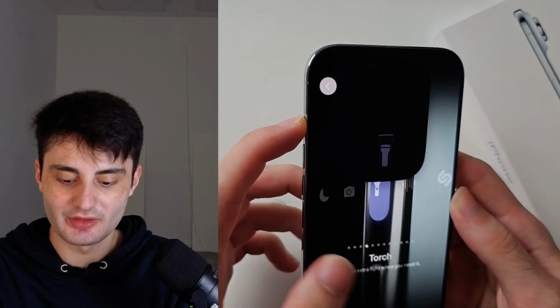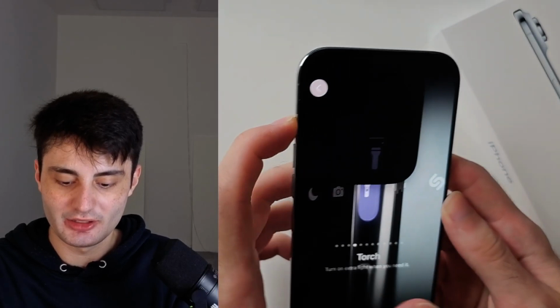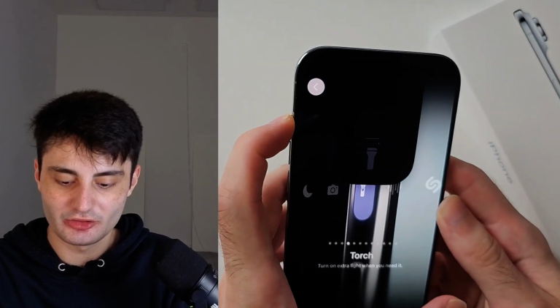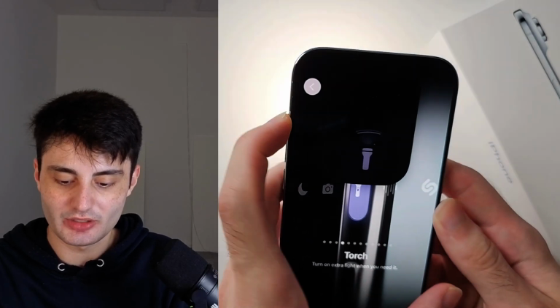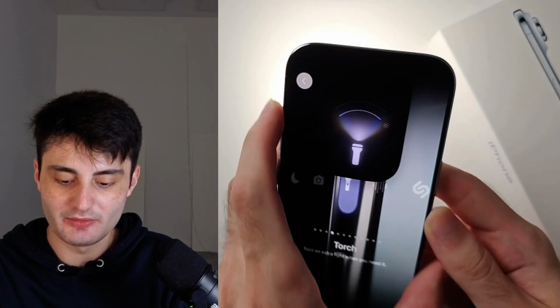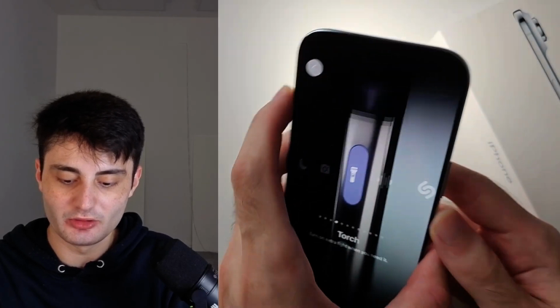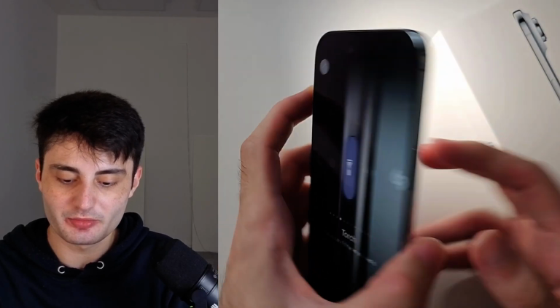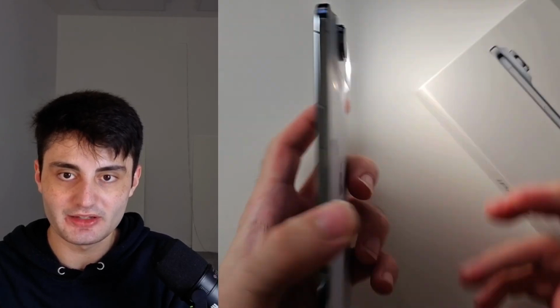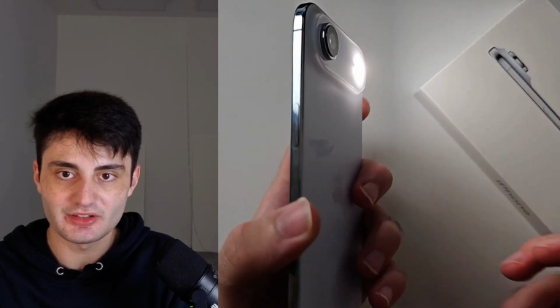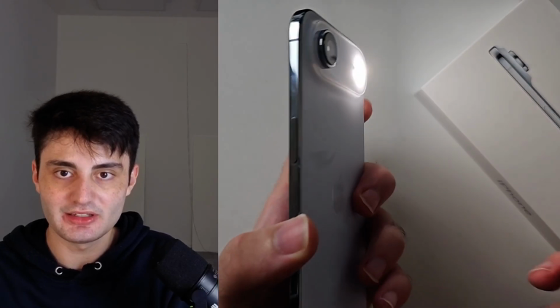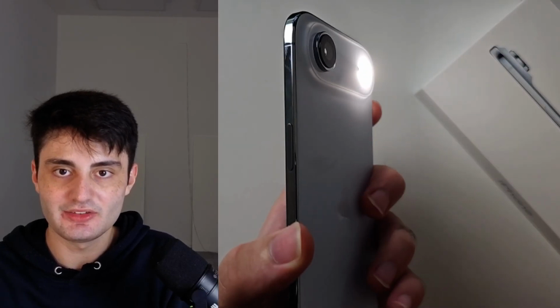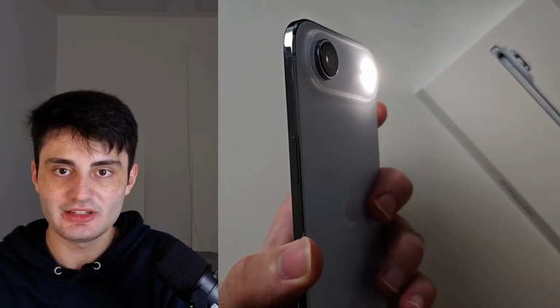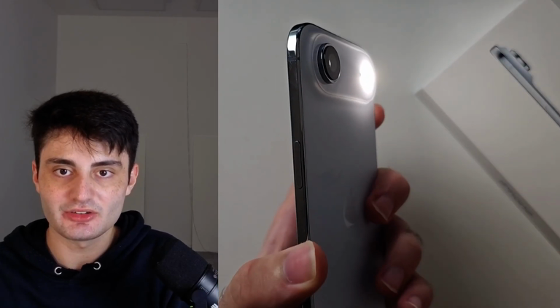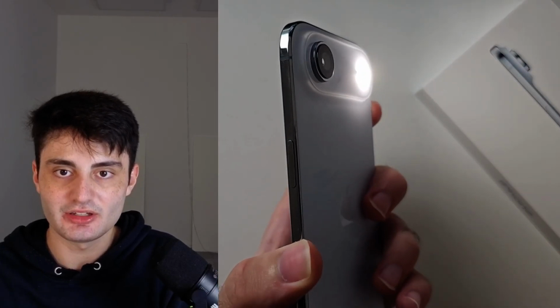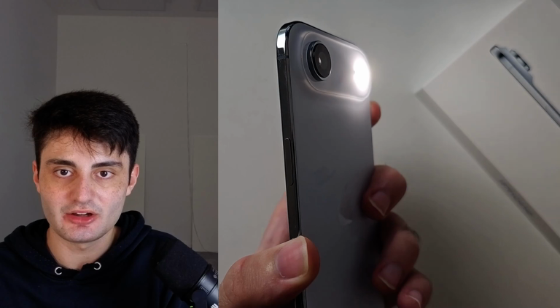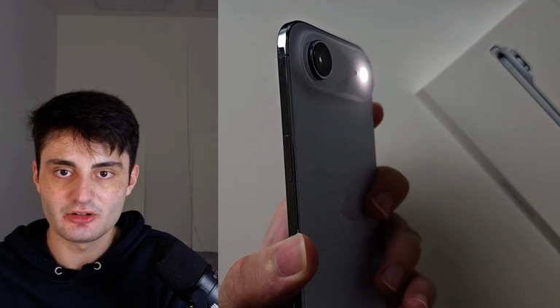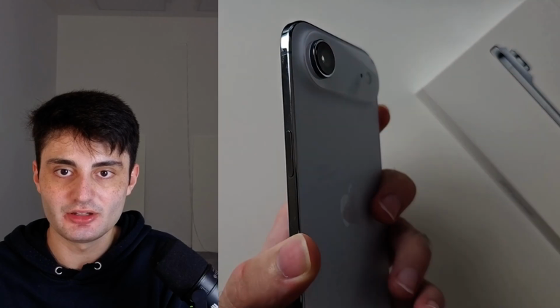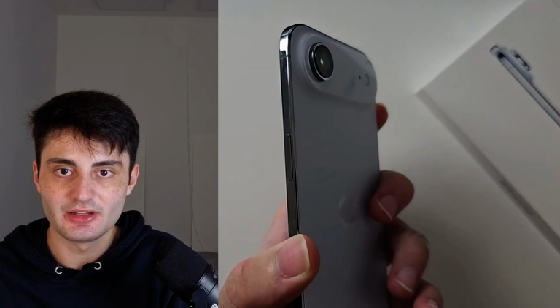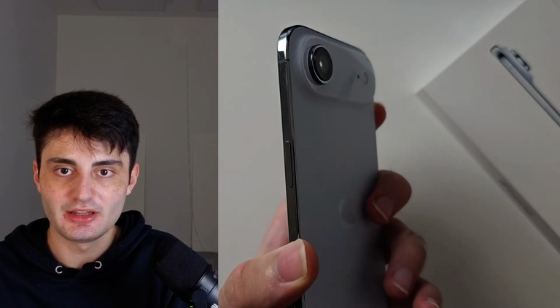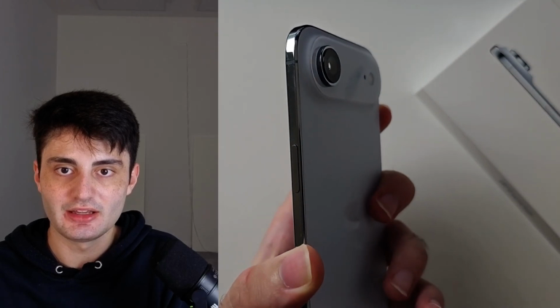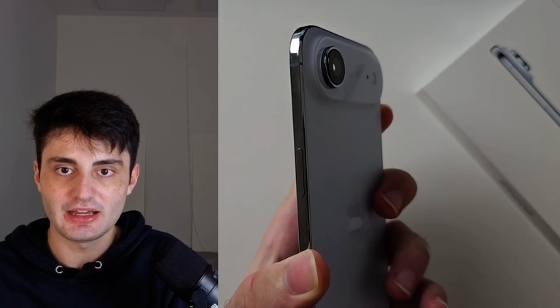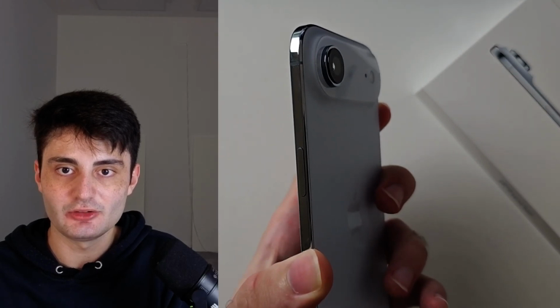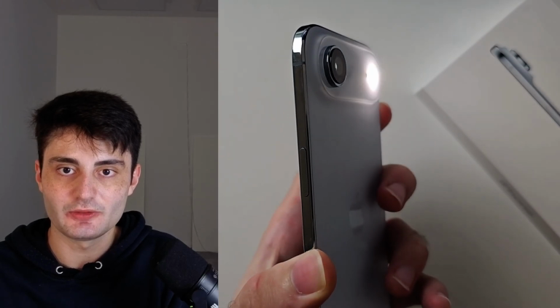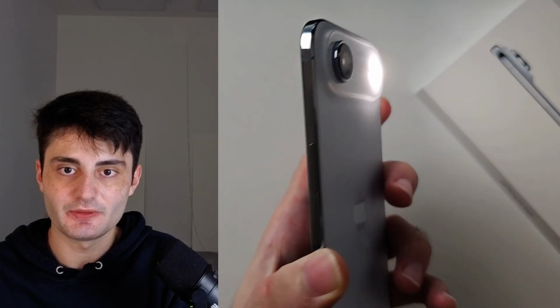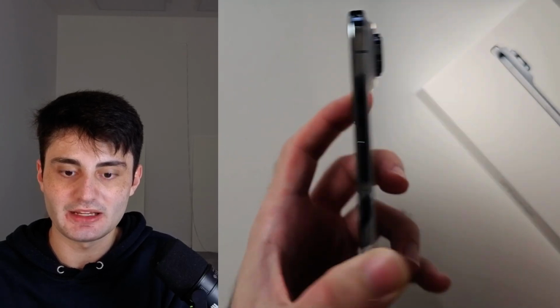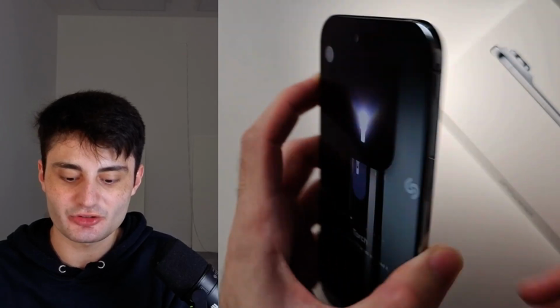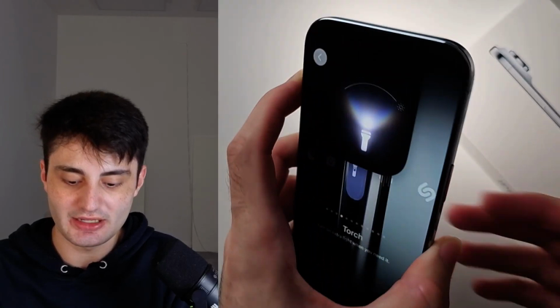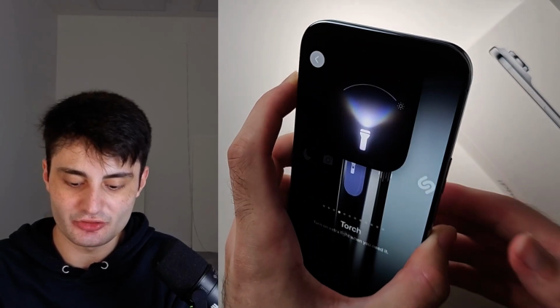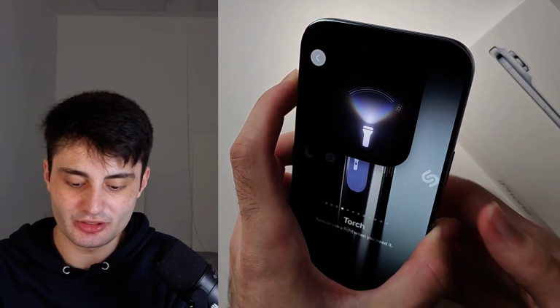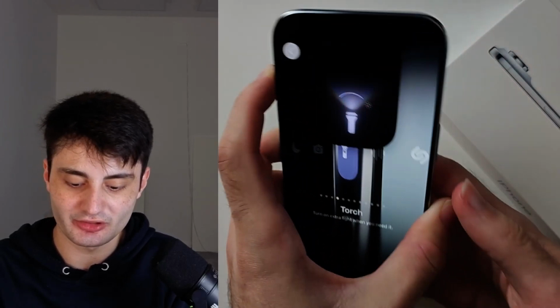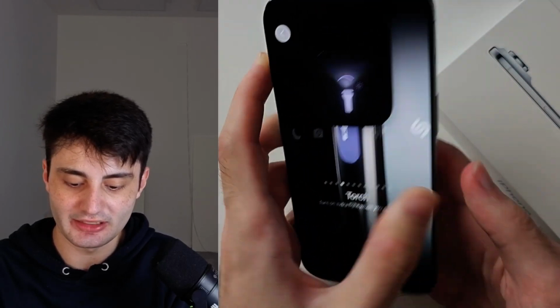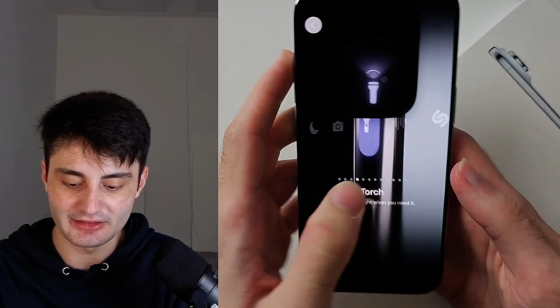So I've long pressed and you can see it's turning on and off the flashlight just like that.